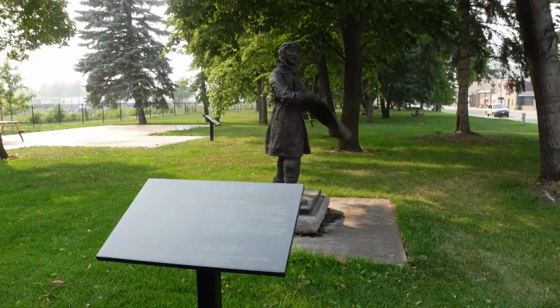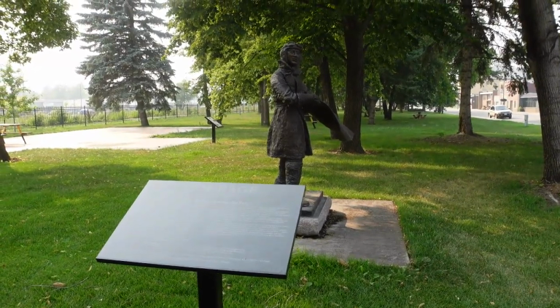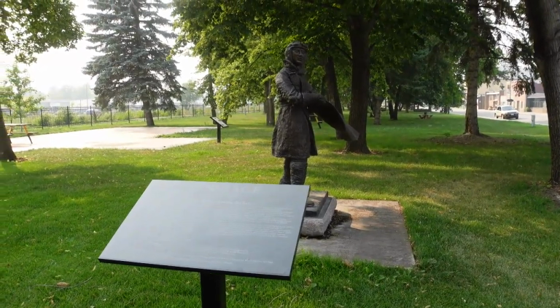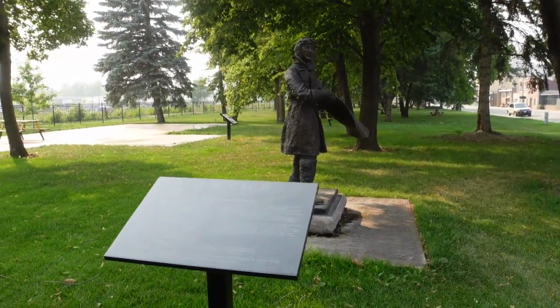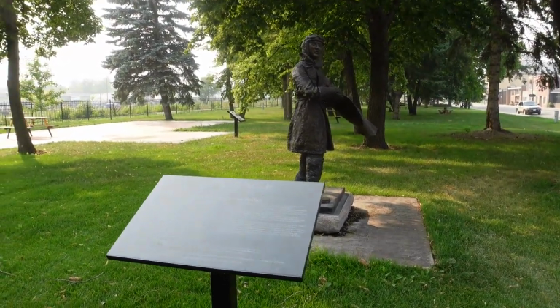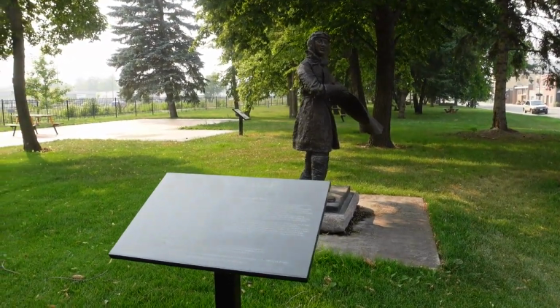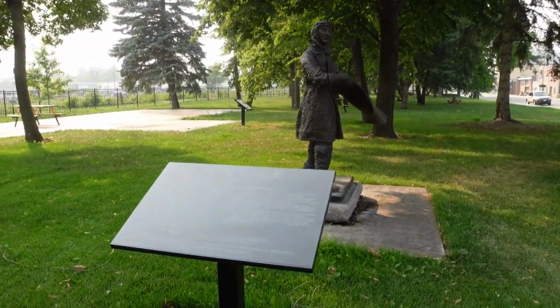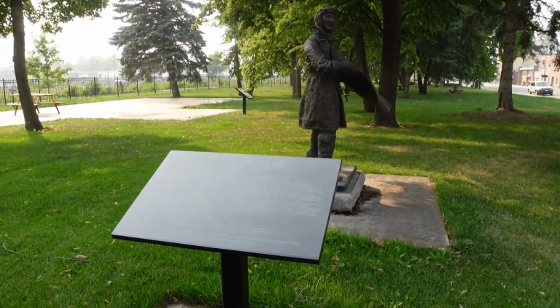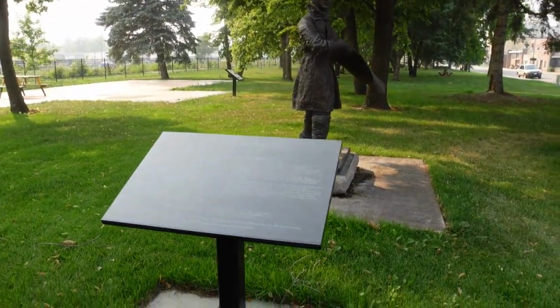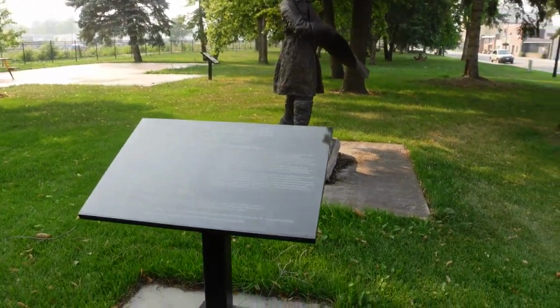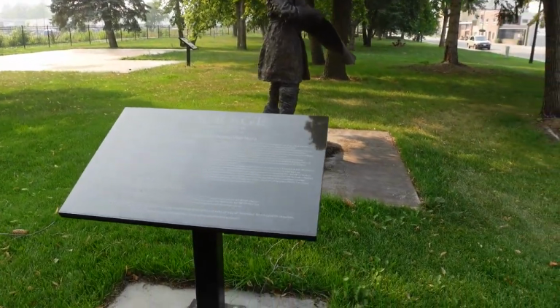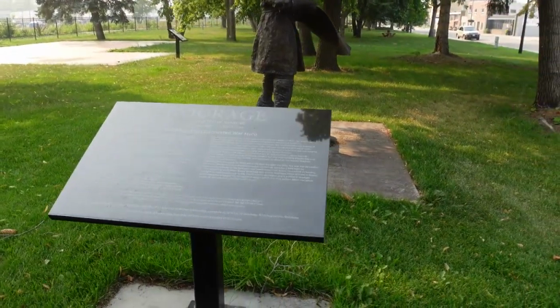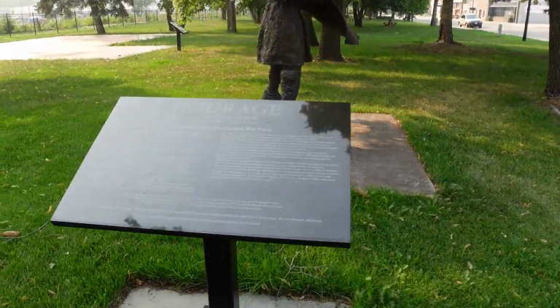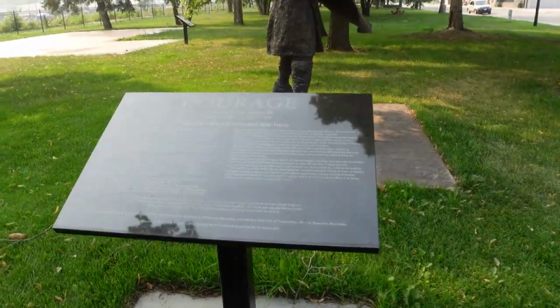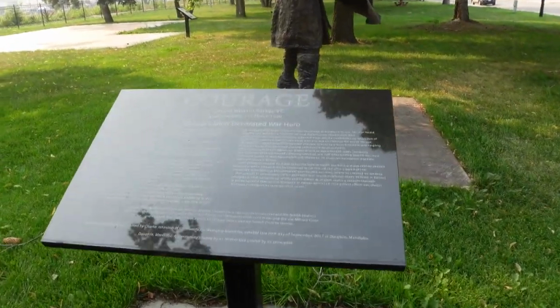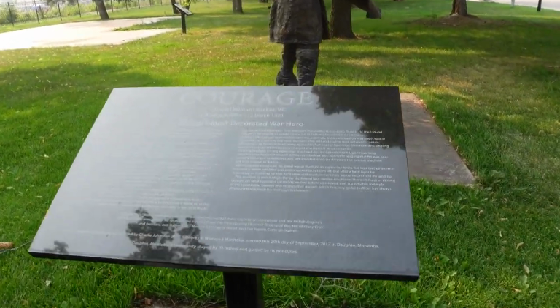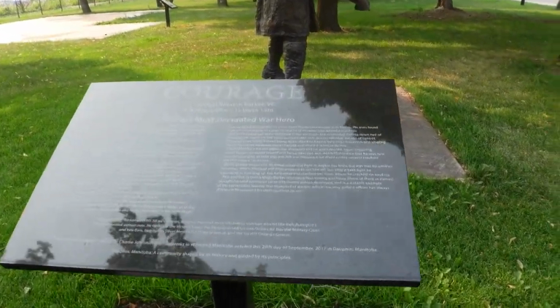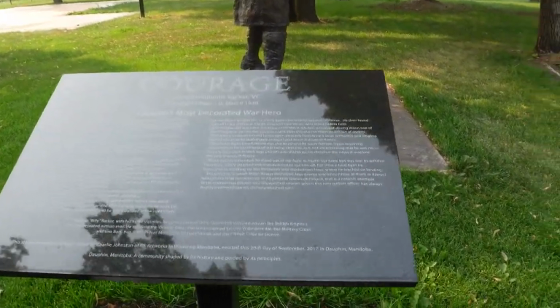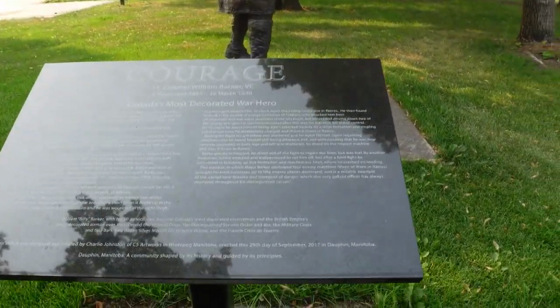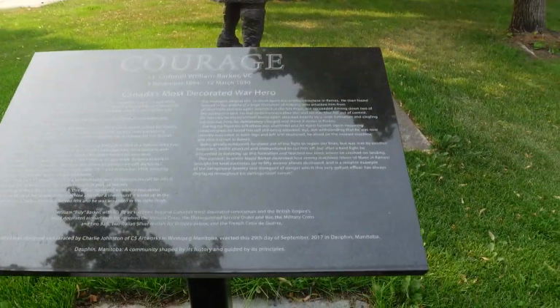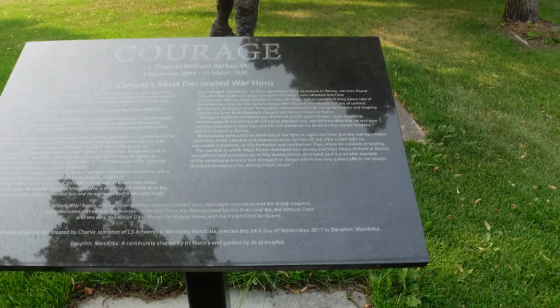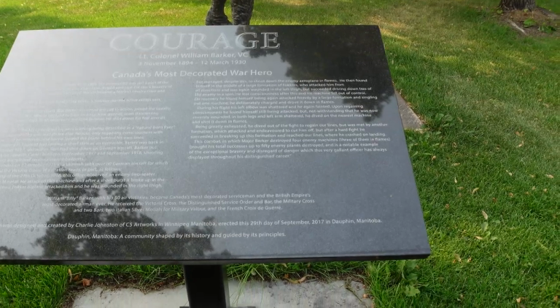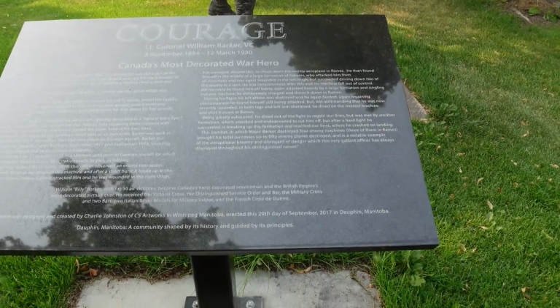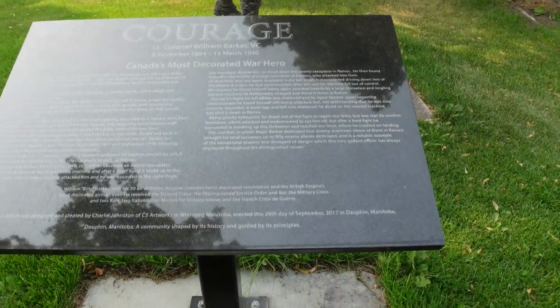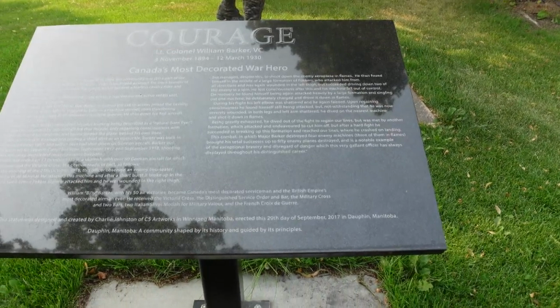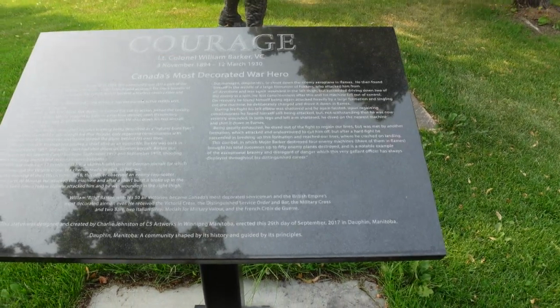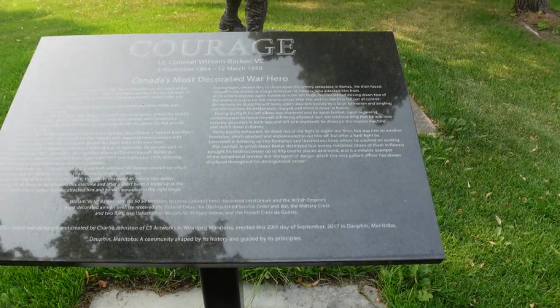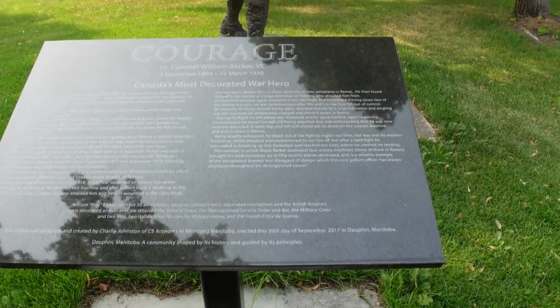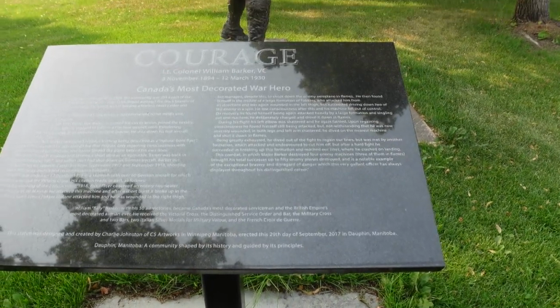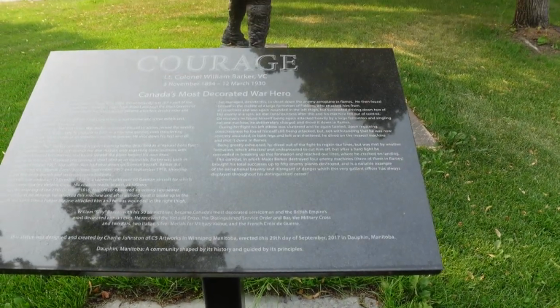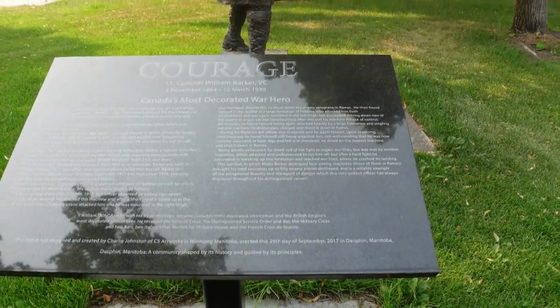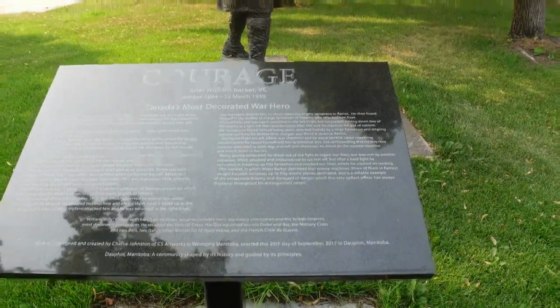And here we are, guys. Come on, as we discover the Dolphin Rail Museum.